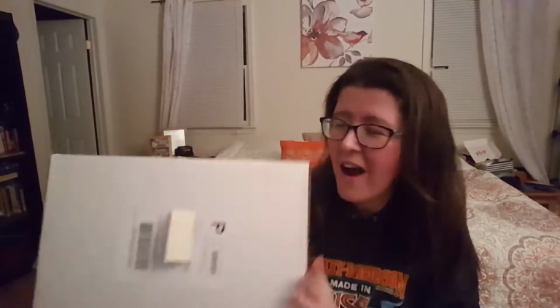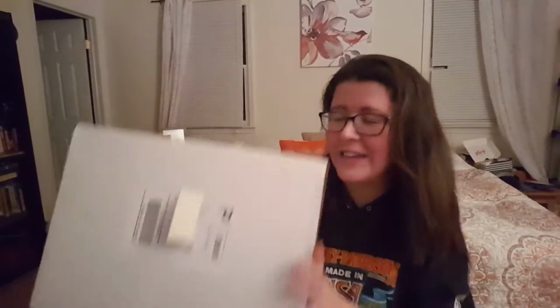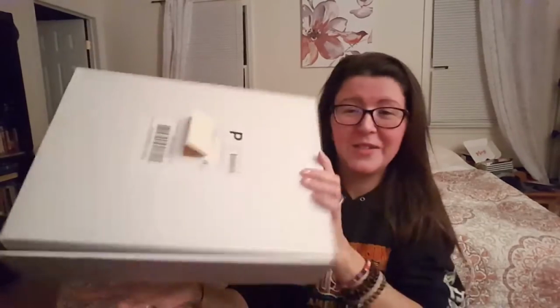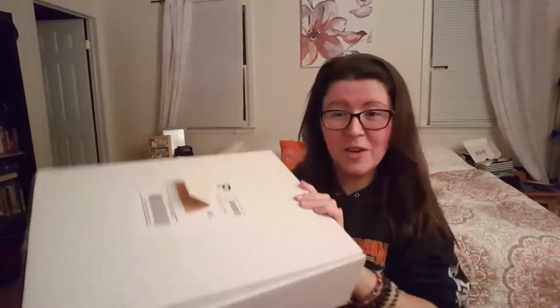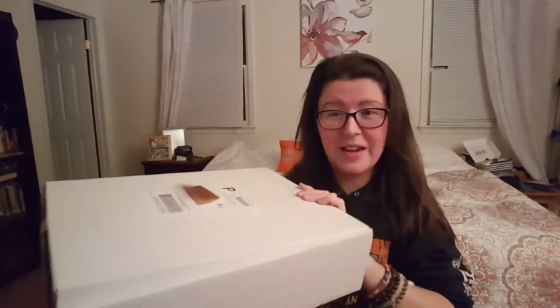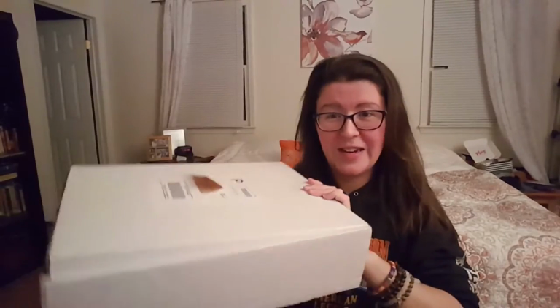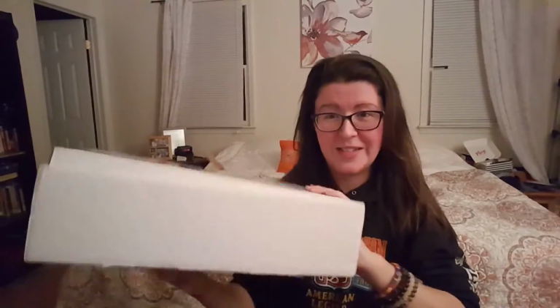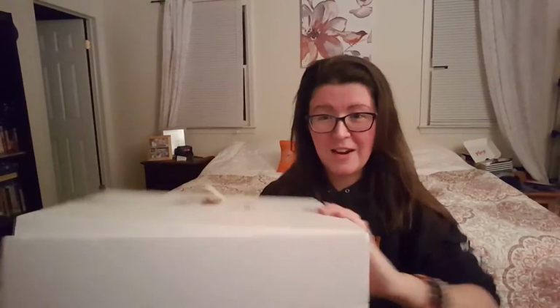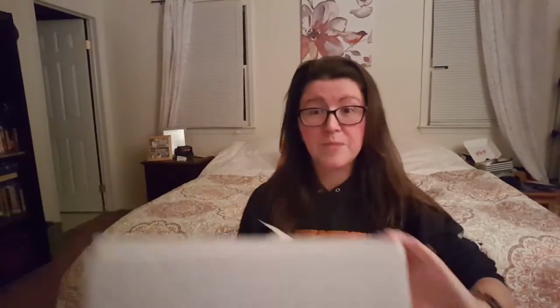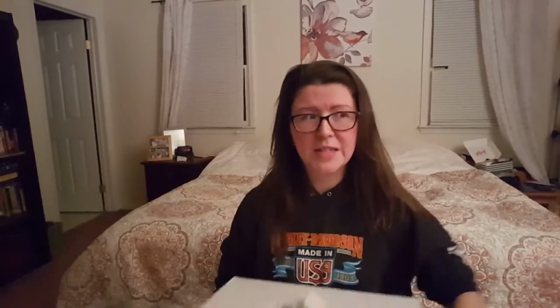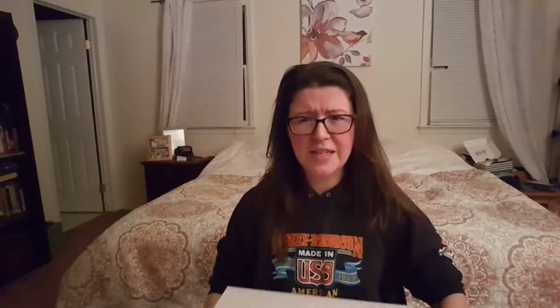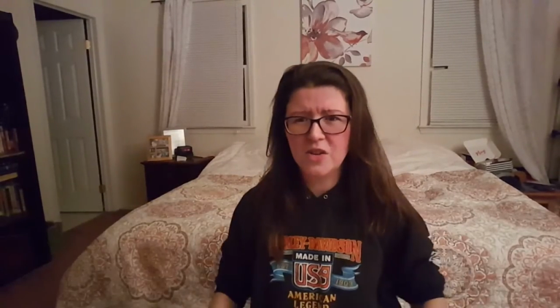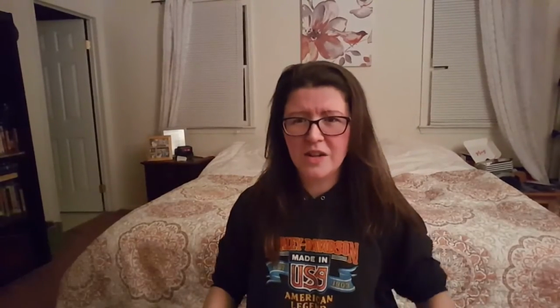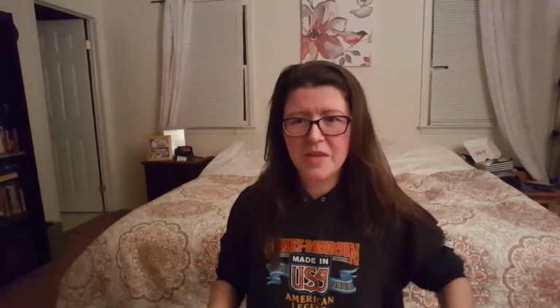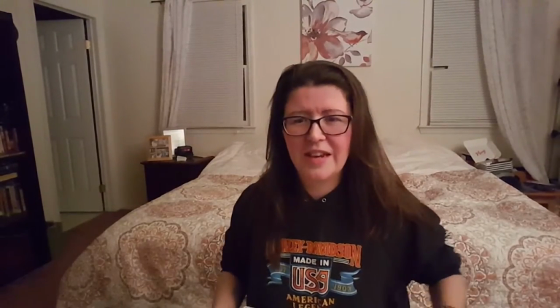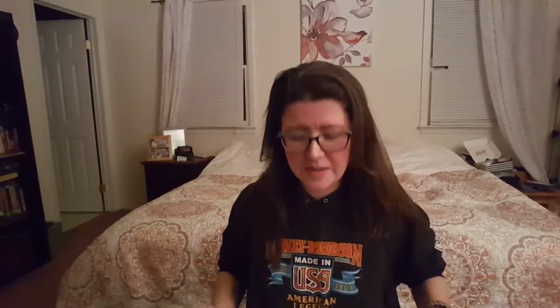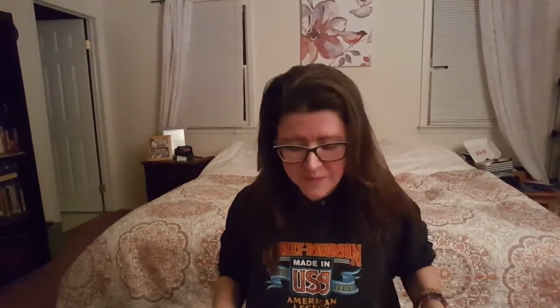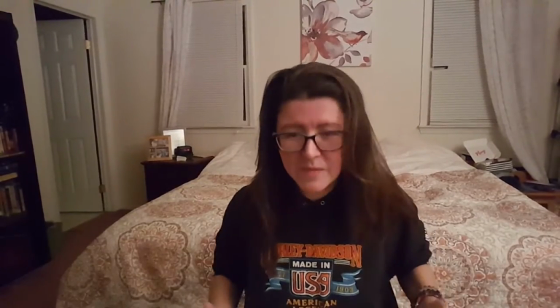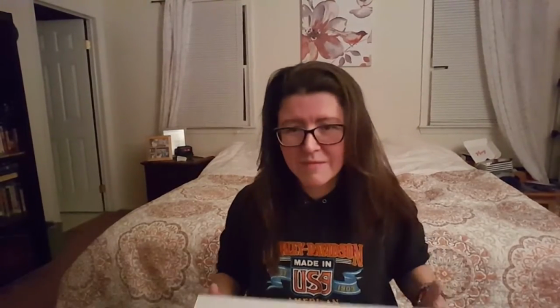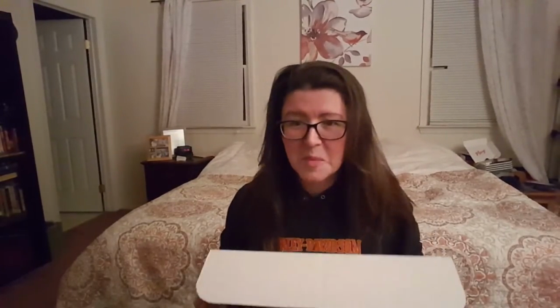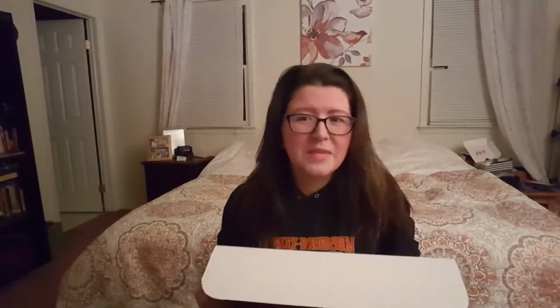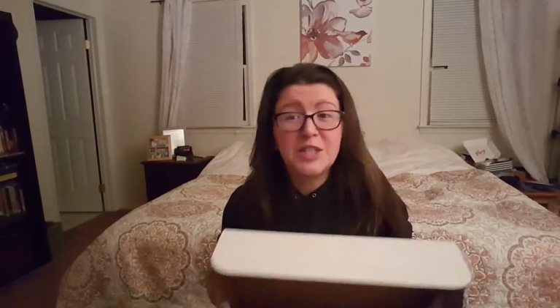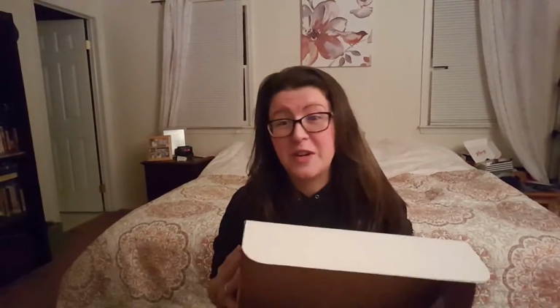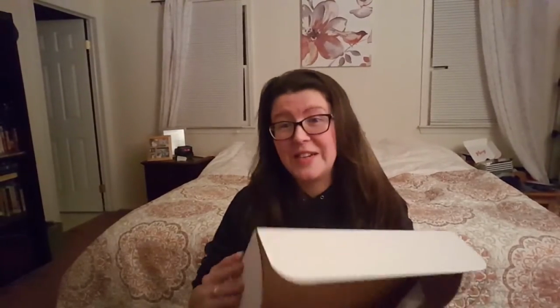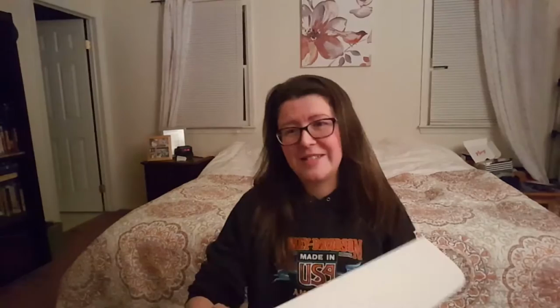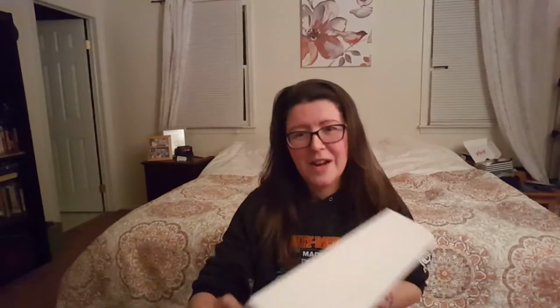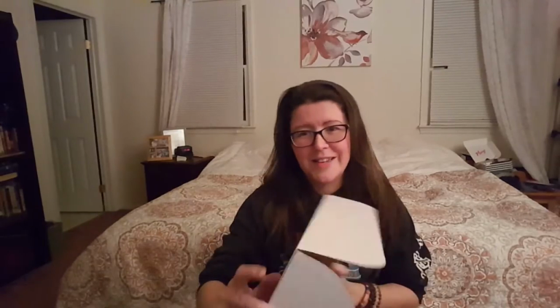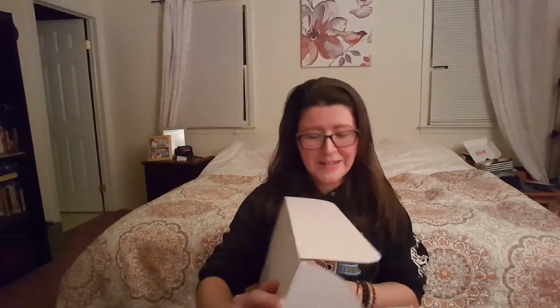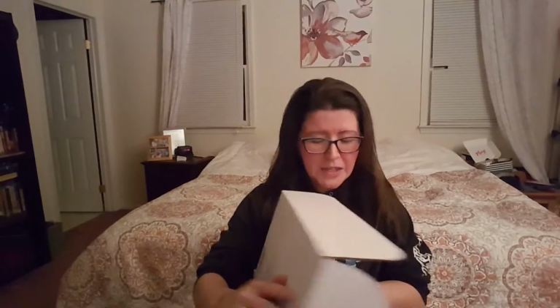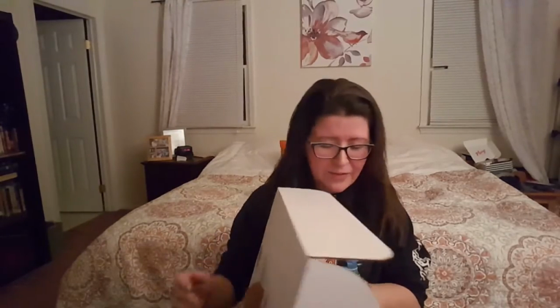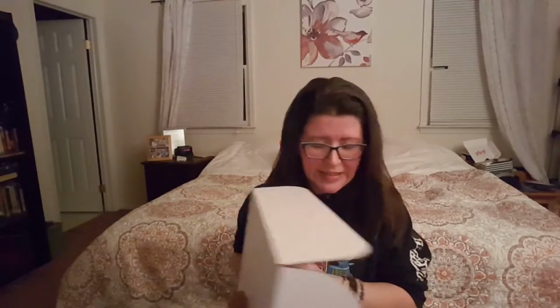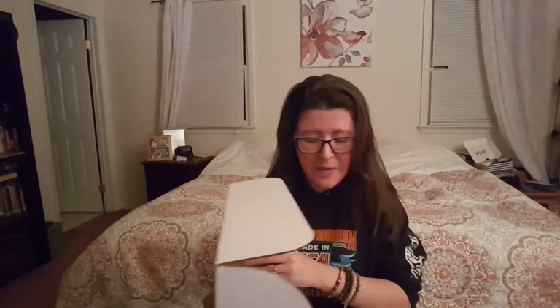Alright, so let's open it and find out what's in here. It's $30 a month — now I've definitely said it.